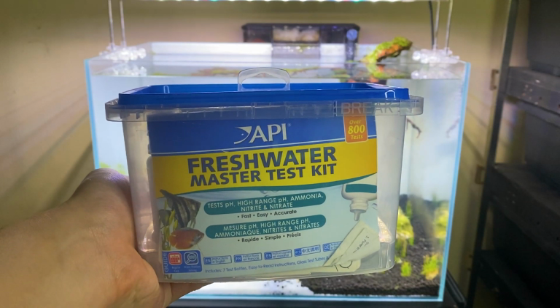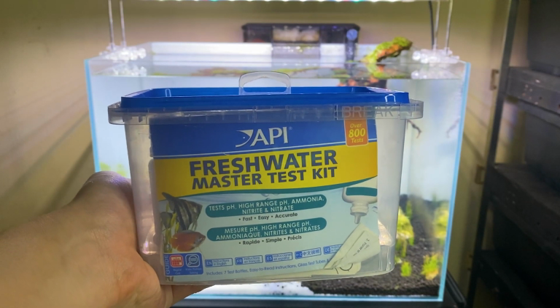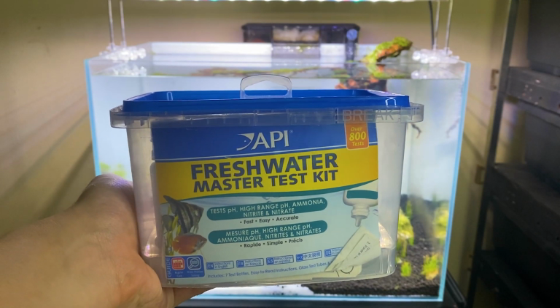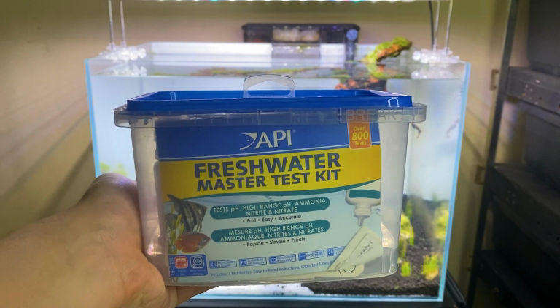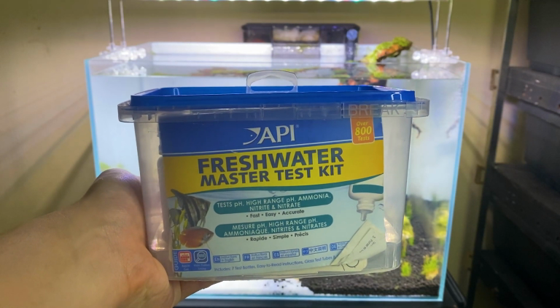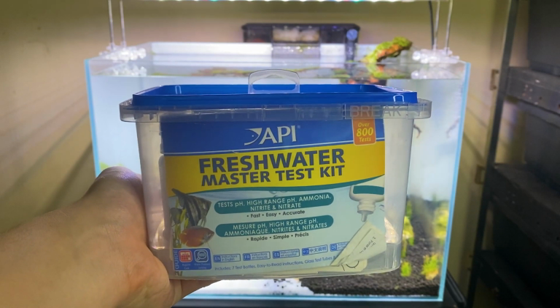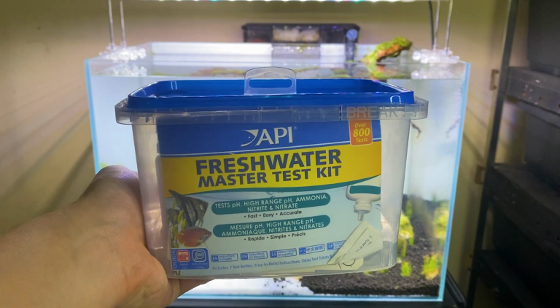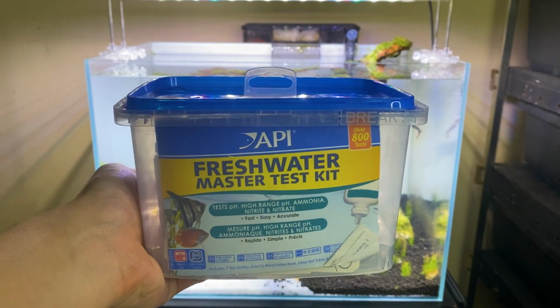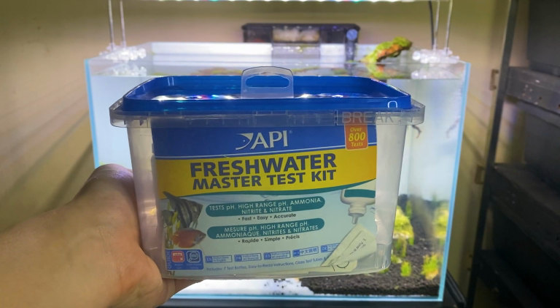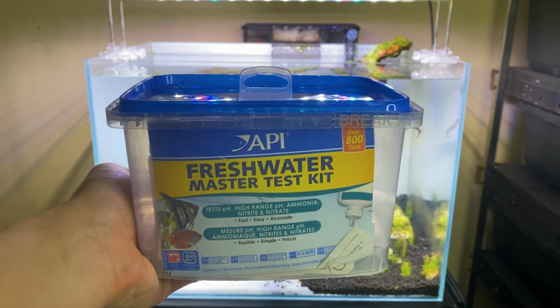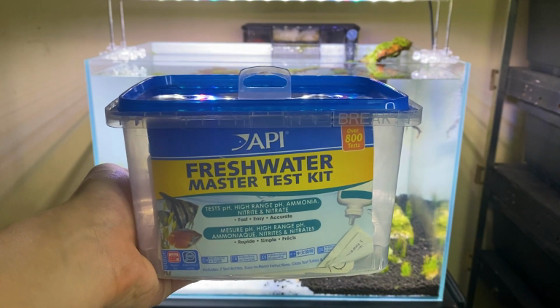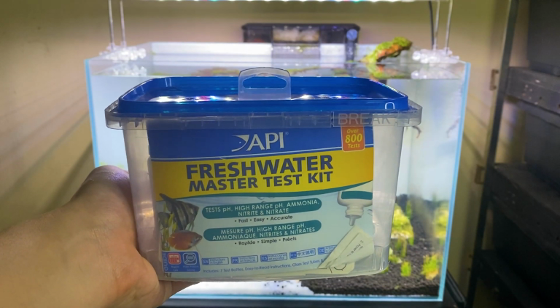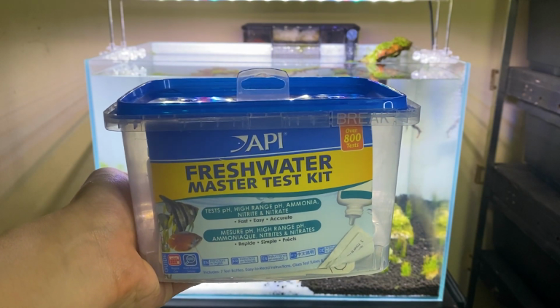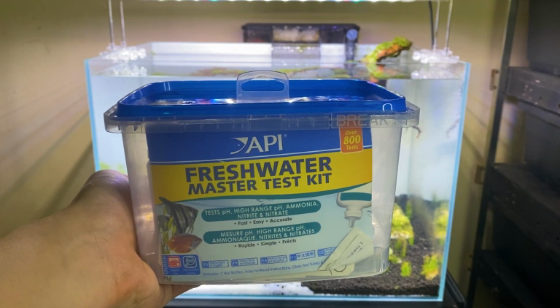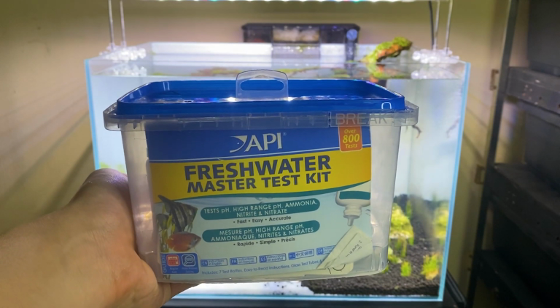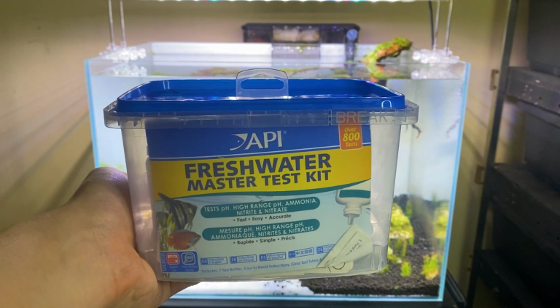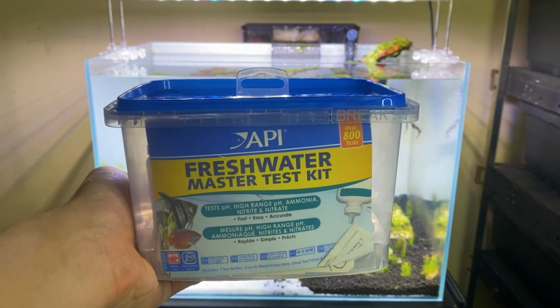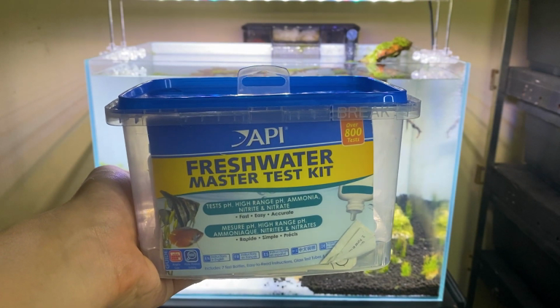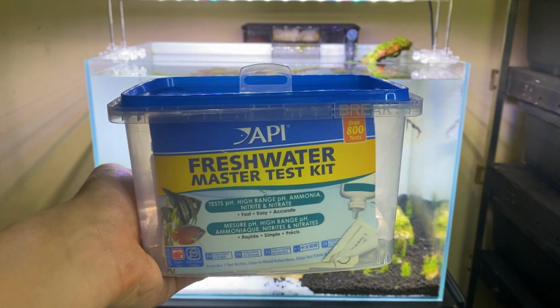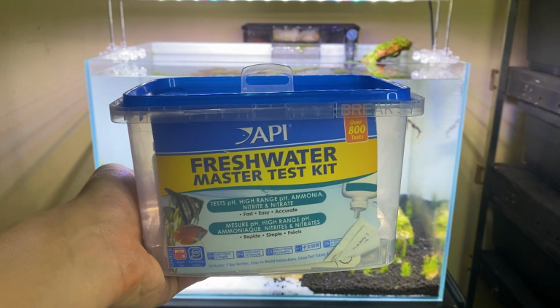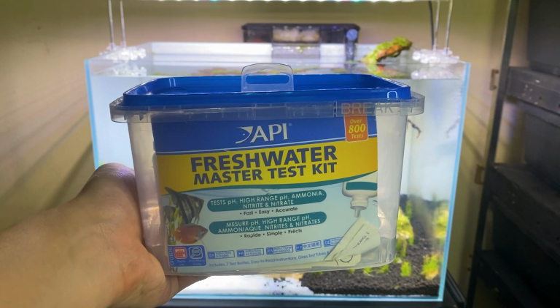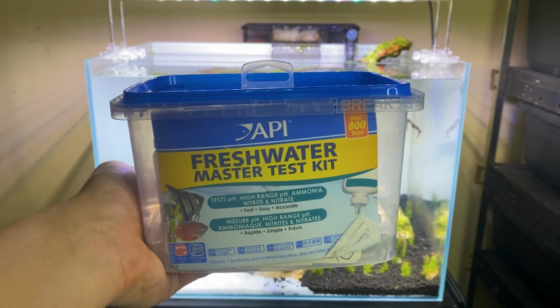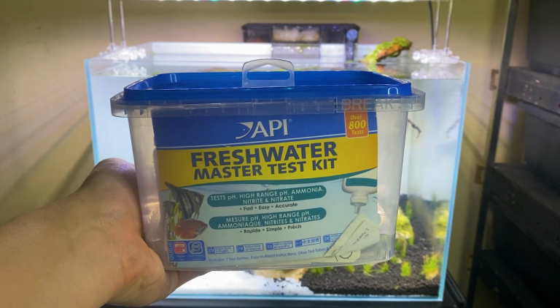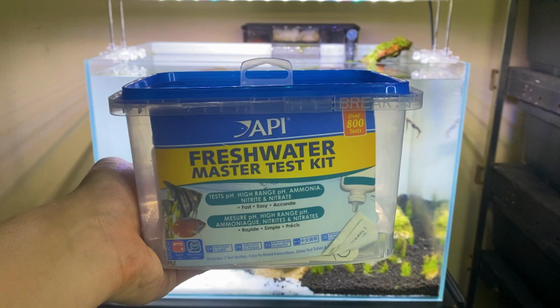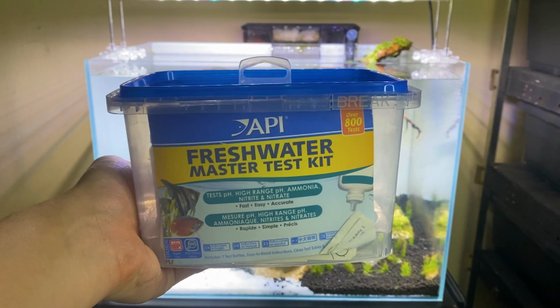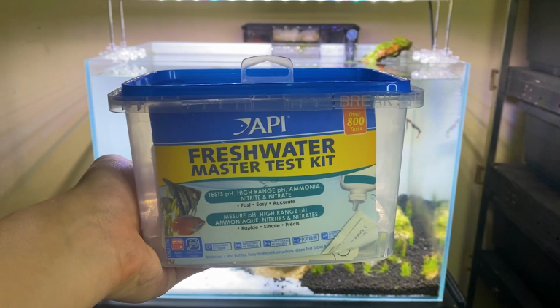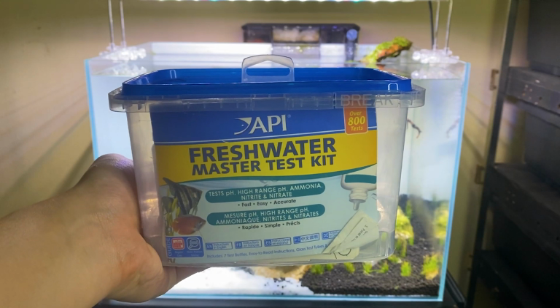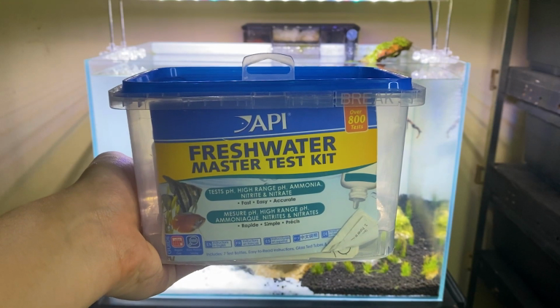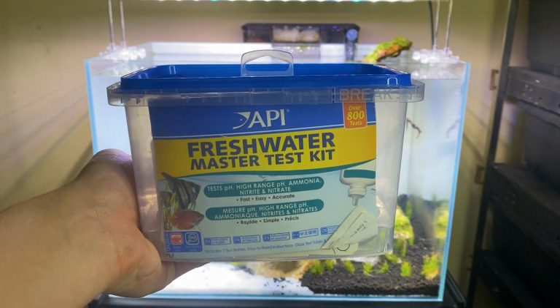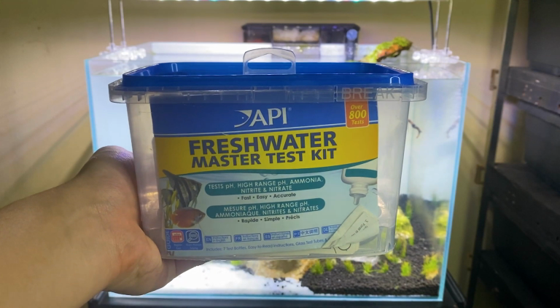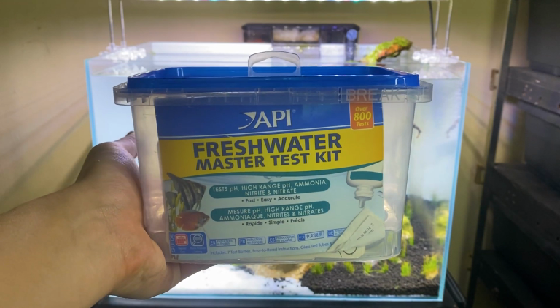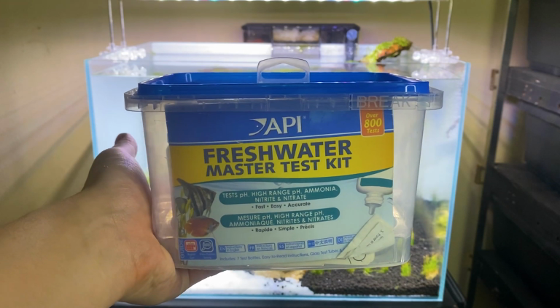Last and pinaka-importante would be your freshwater master test kit. Dahil kung wala tayo neto, hindi natin makikita o malalaman ang ammonia, nitrite, or nitrate levels natin sa tank.